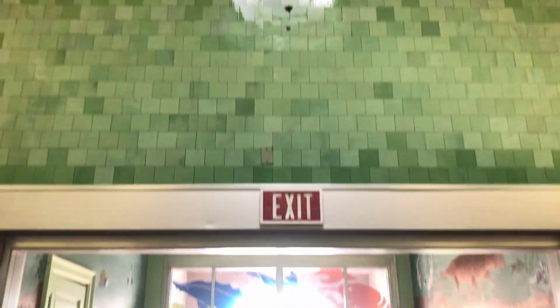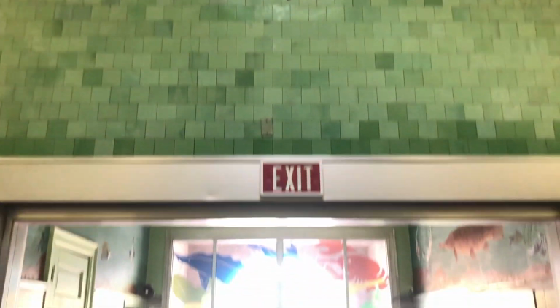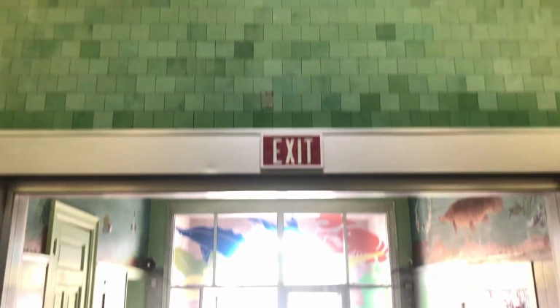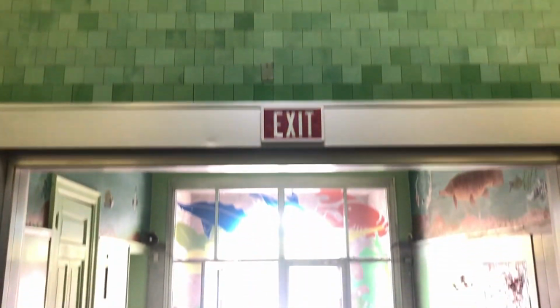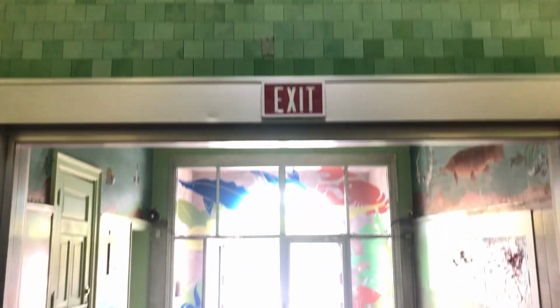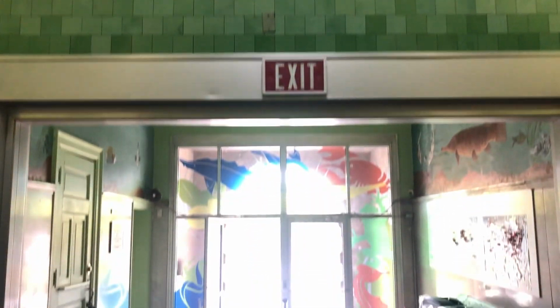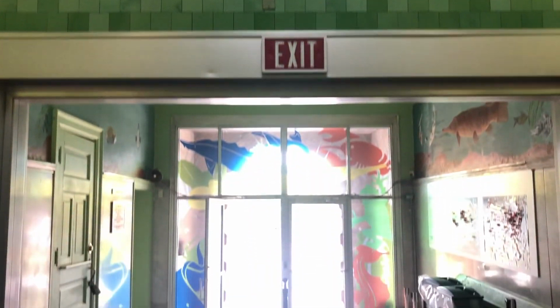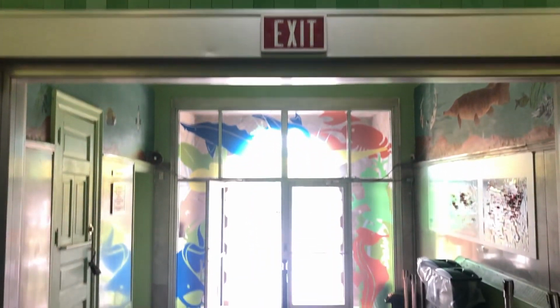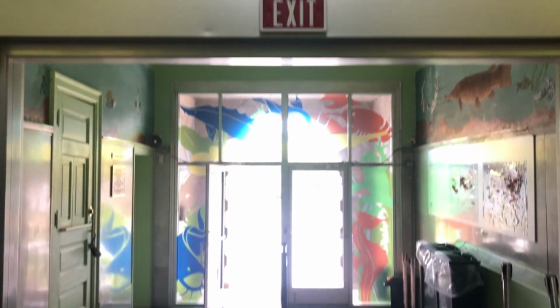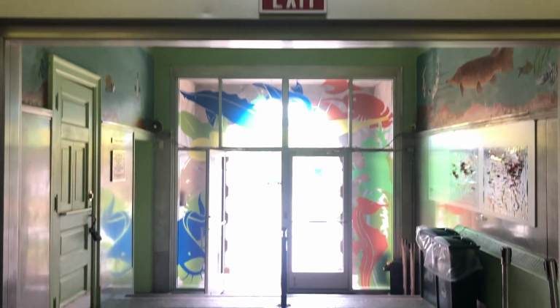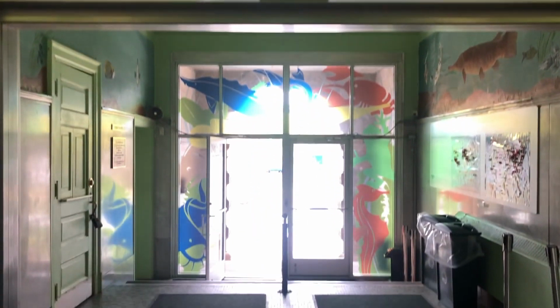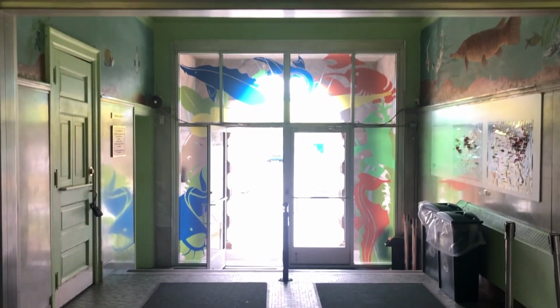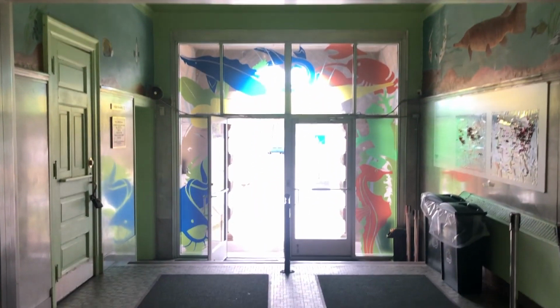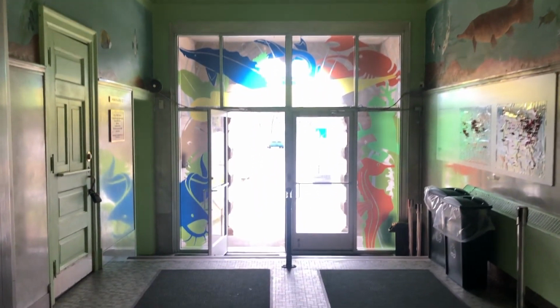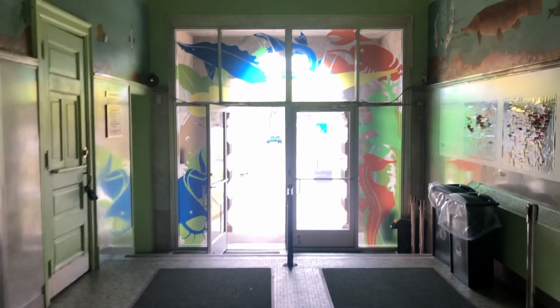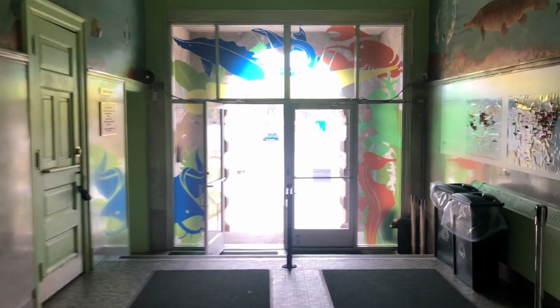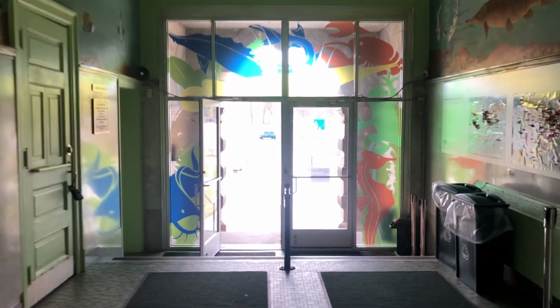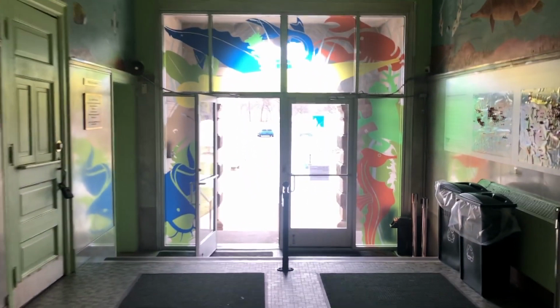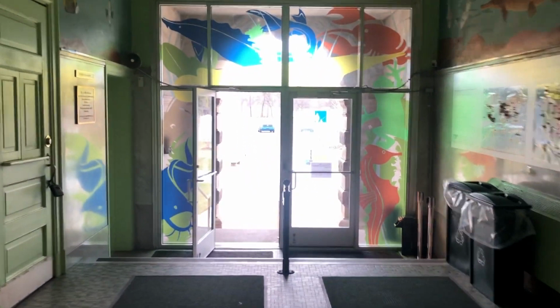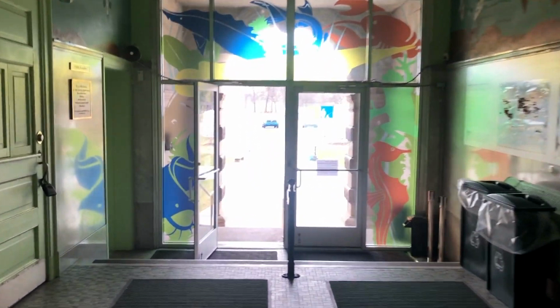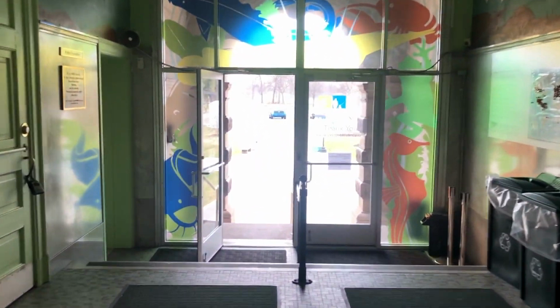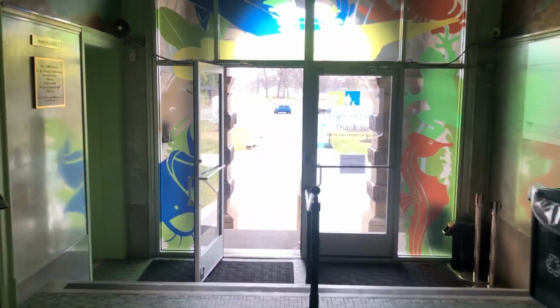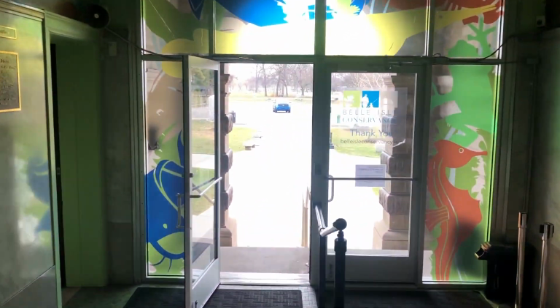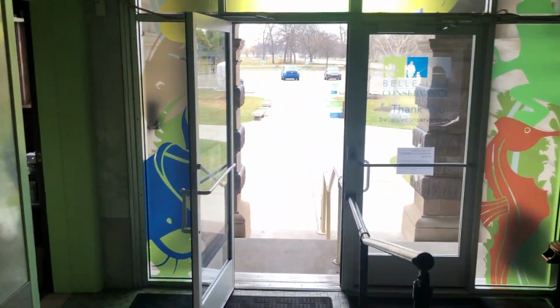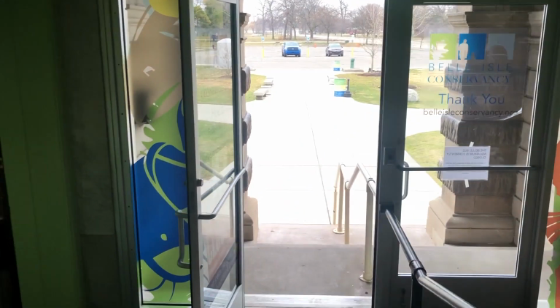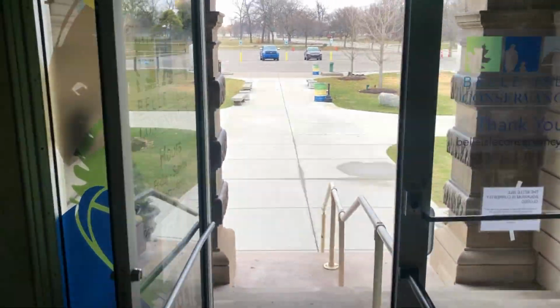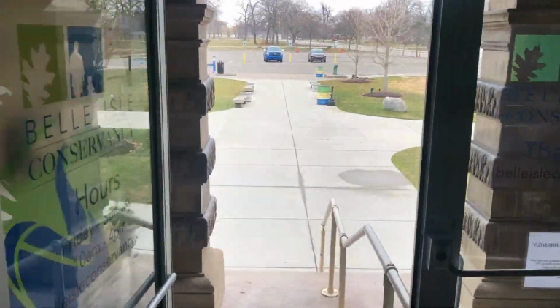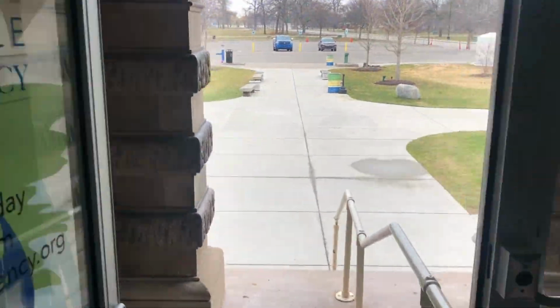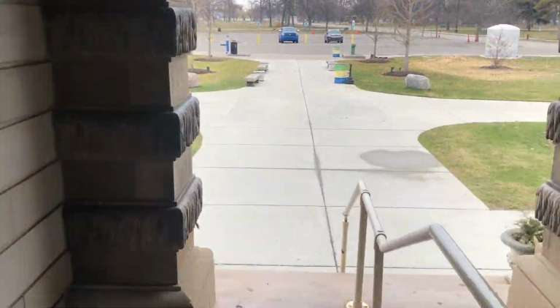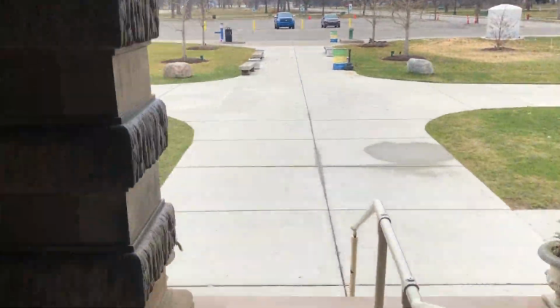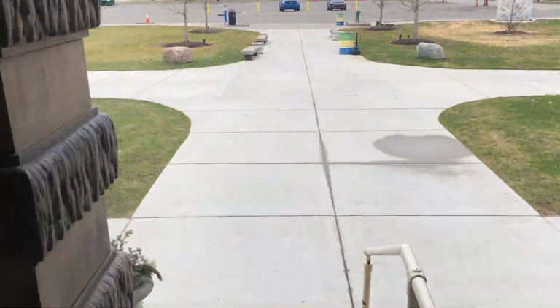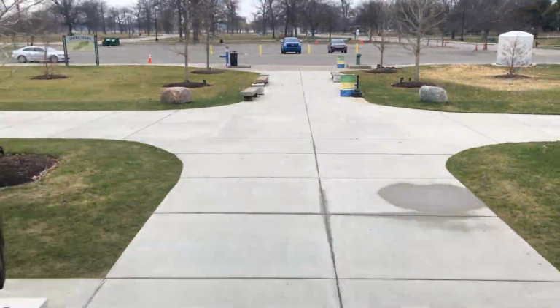We'll get to the lab in just a moment, but first let's head outside and get an idea of what we'll be exploring.